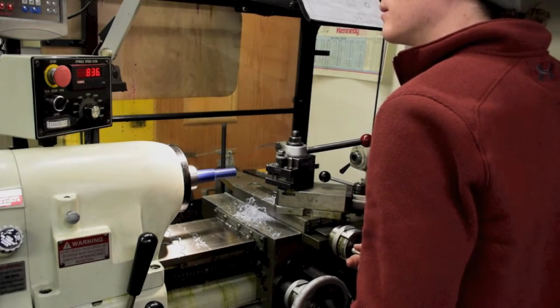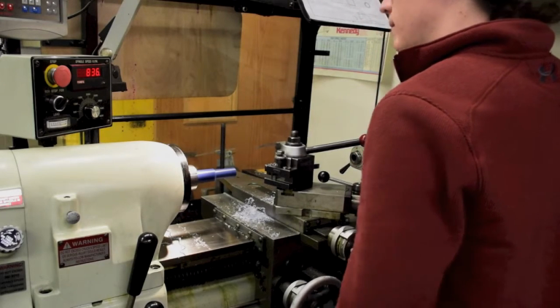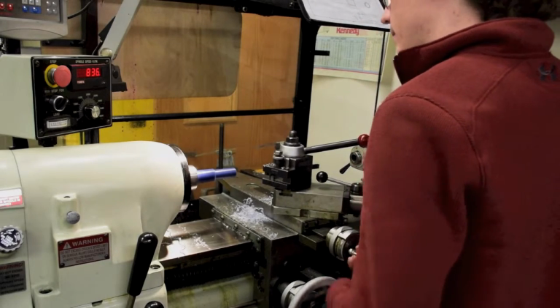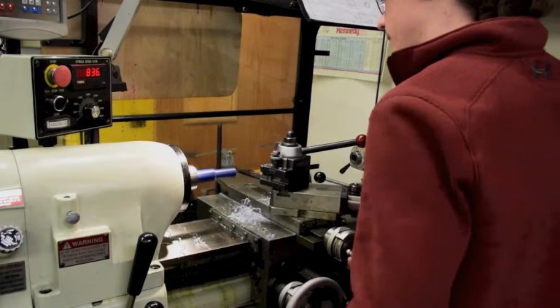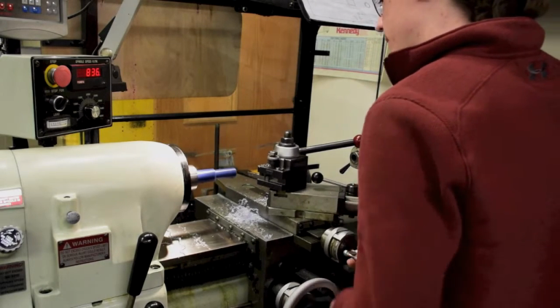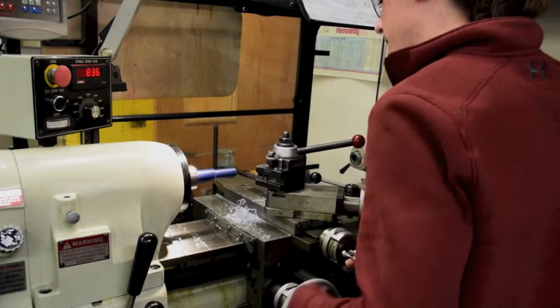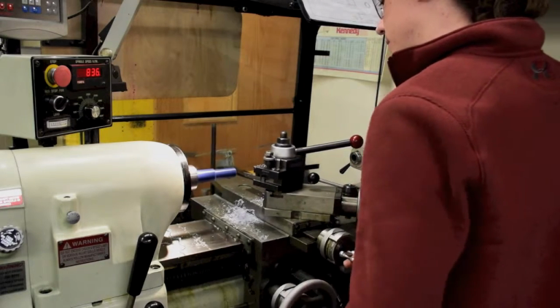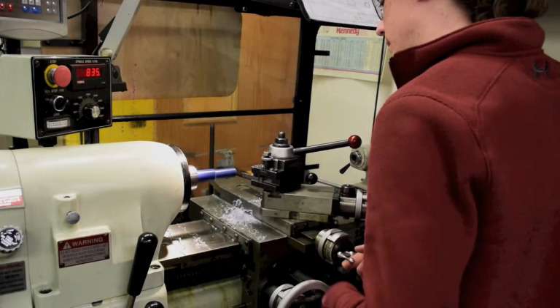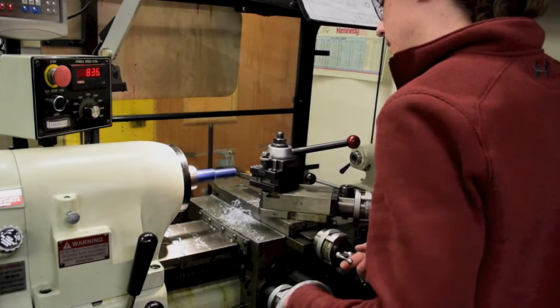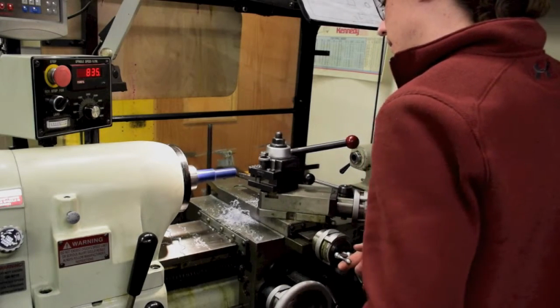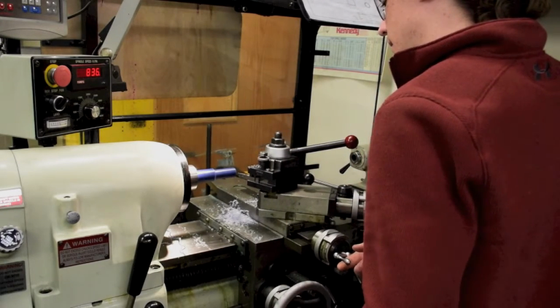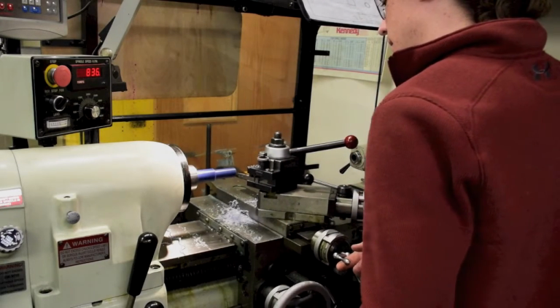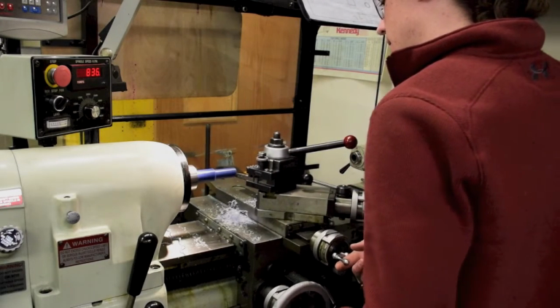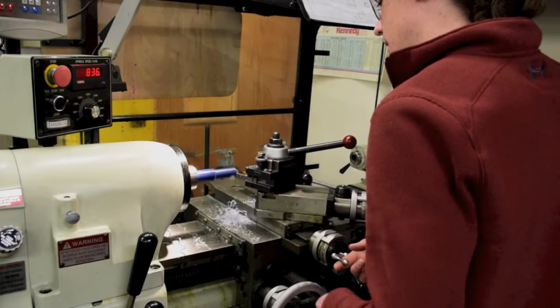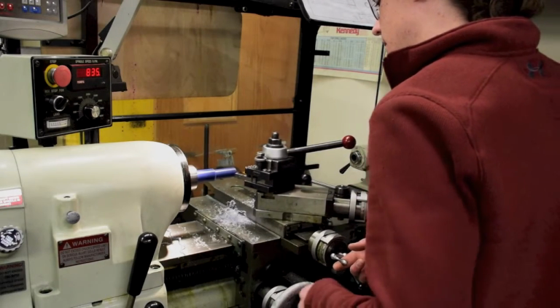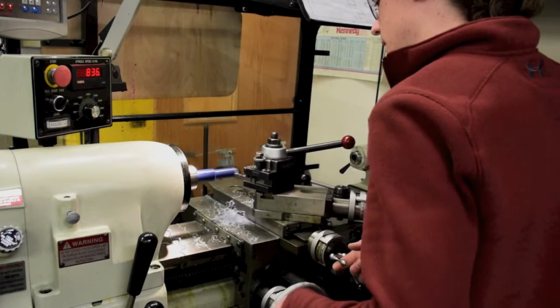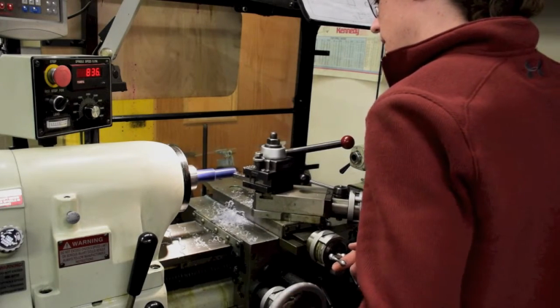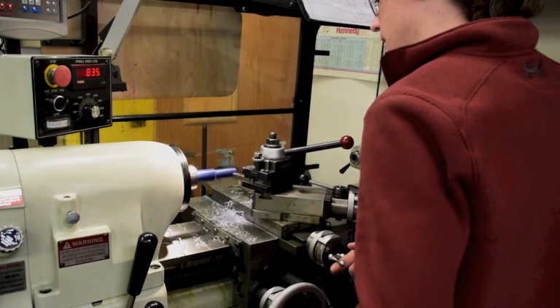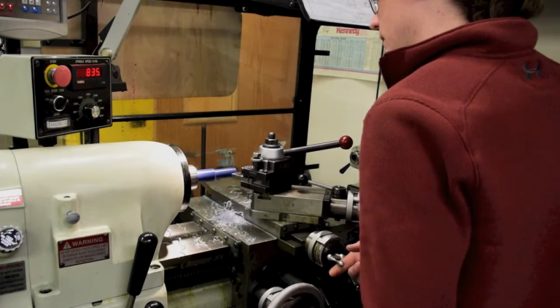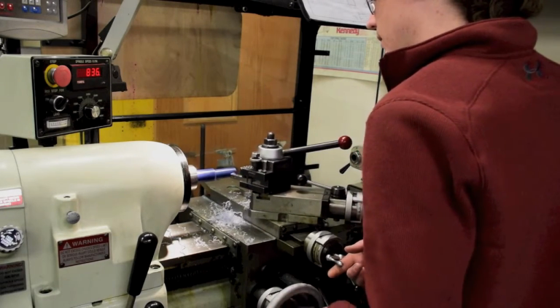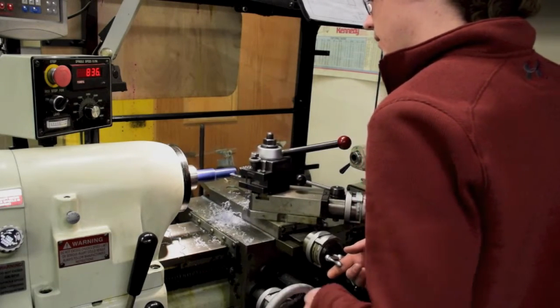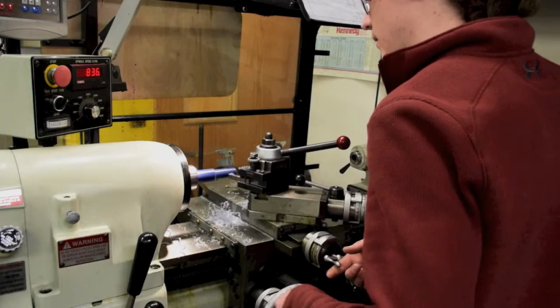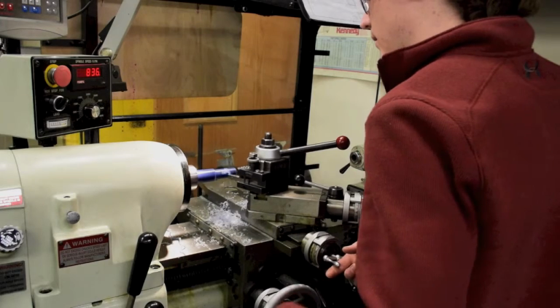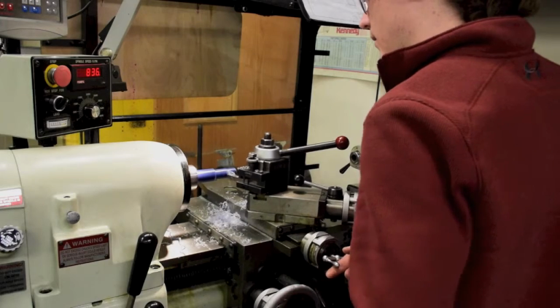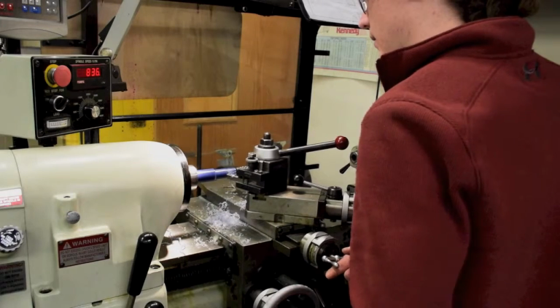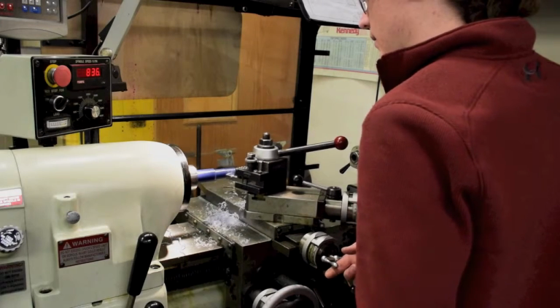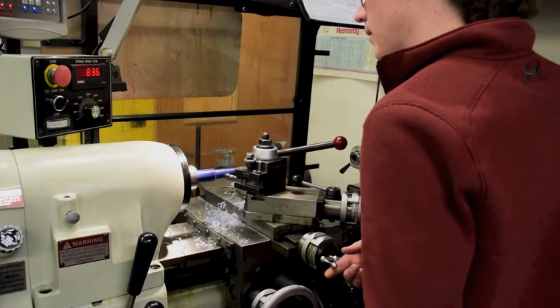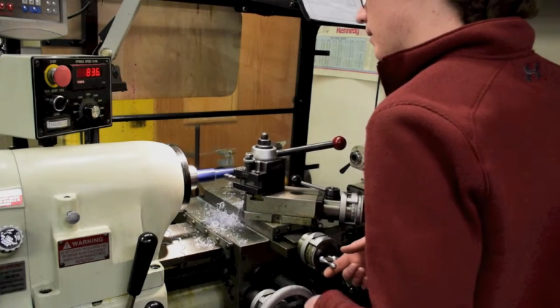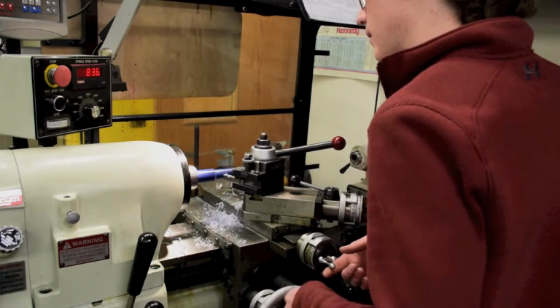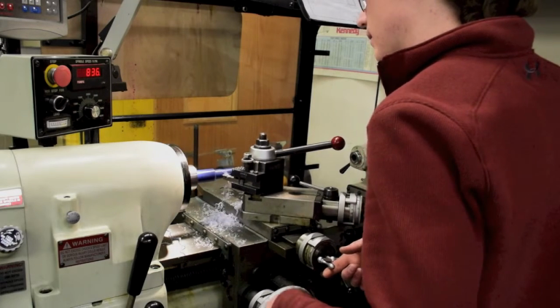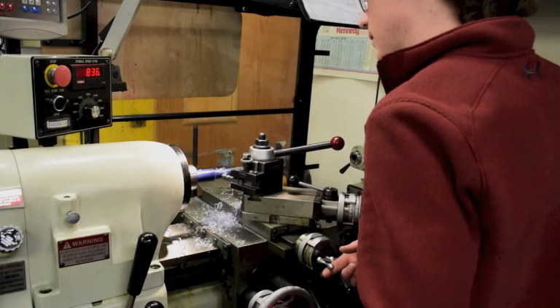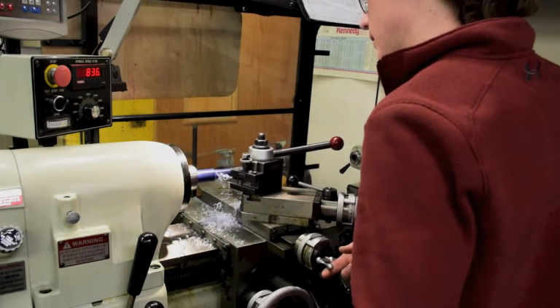The first step is to trim down your part to the correct diameter specified on your drawing by making multiple passes.